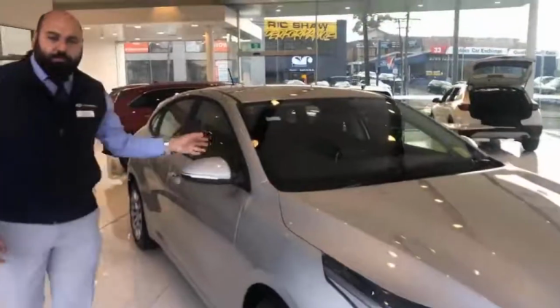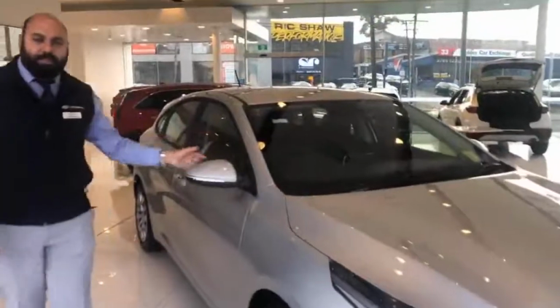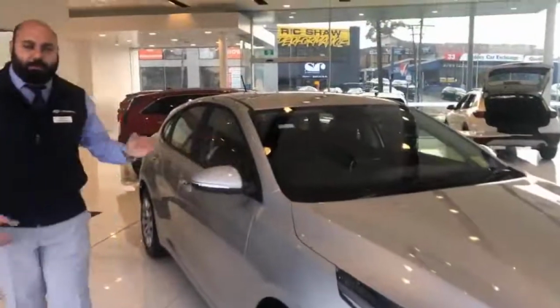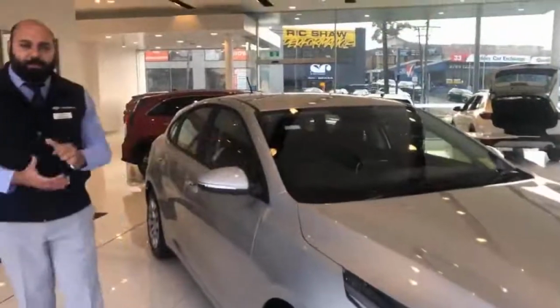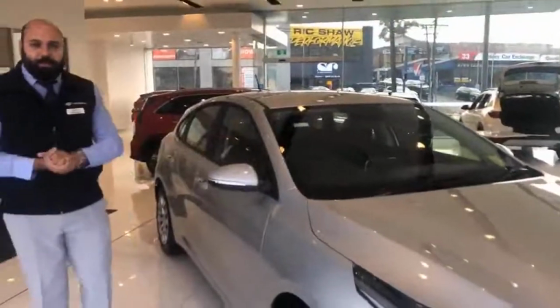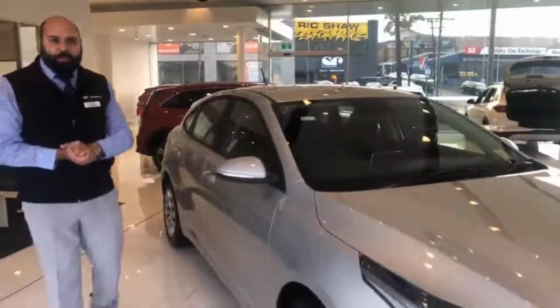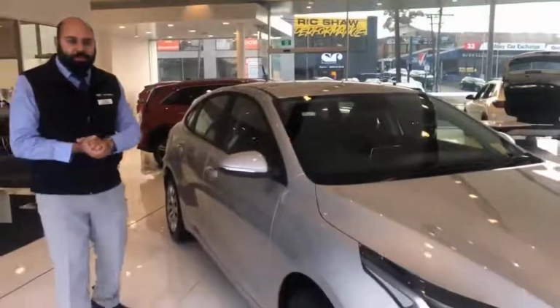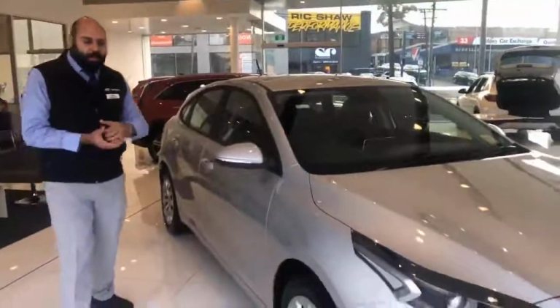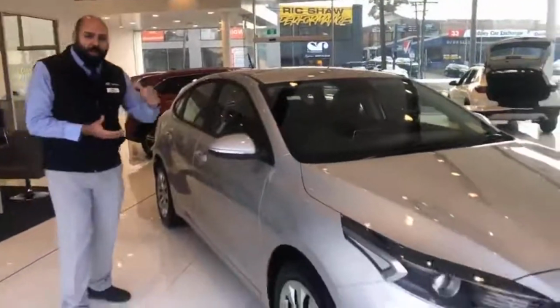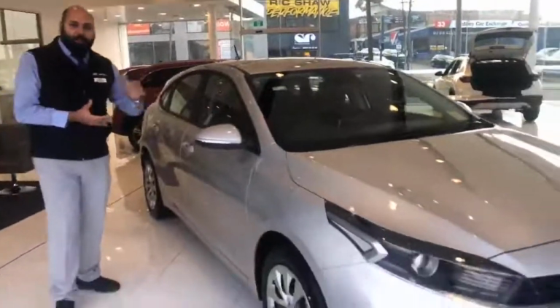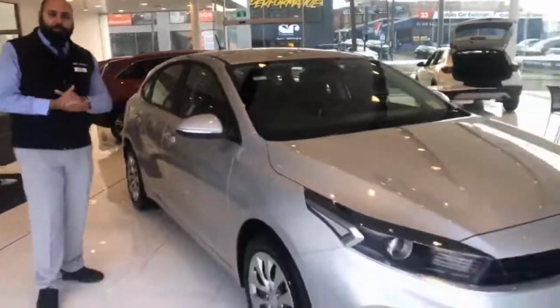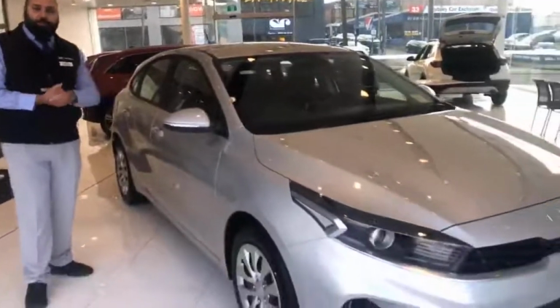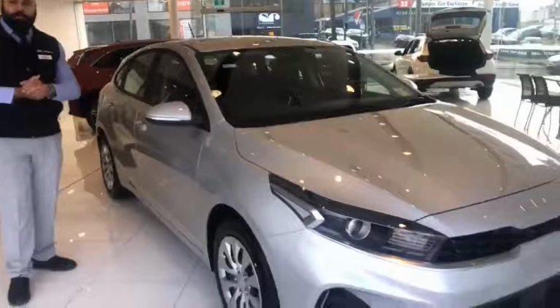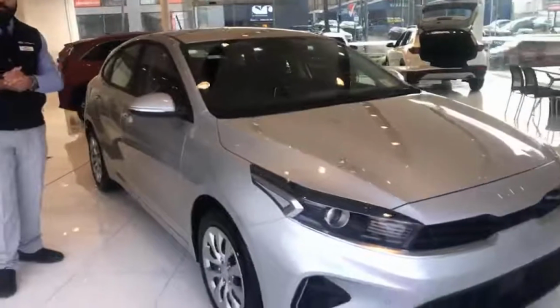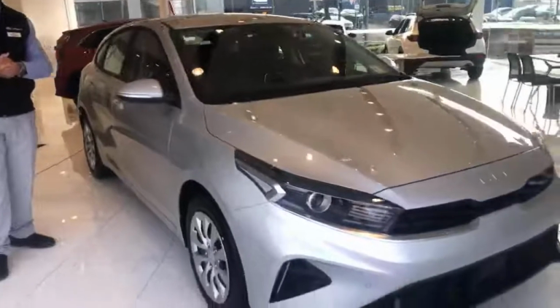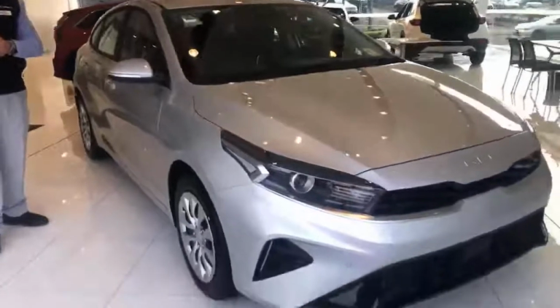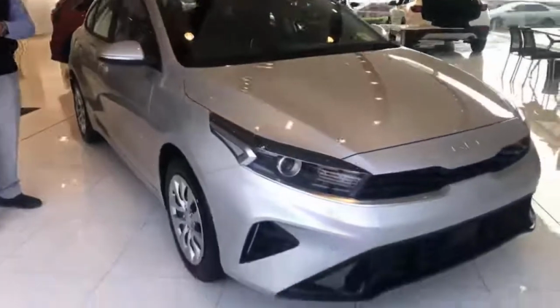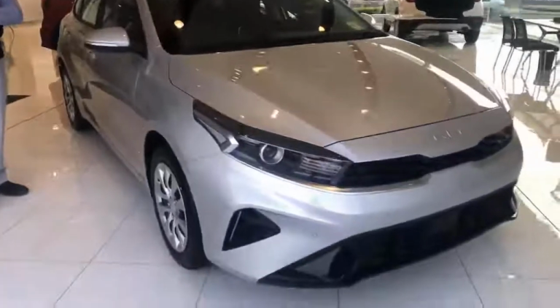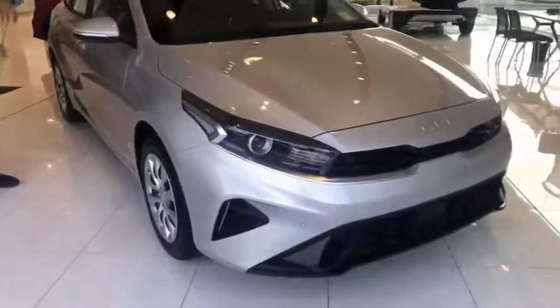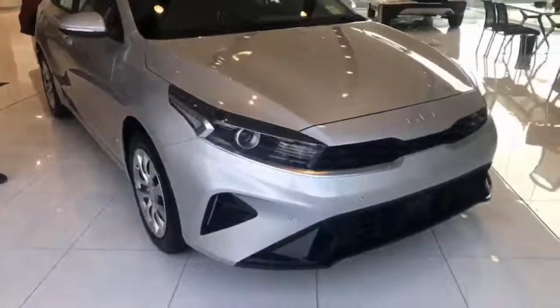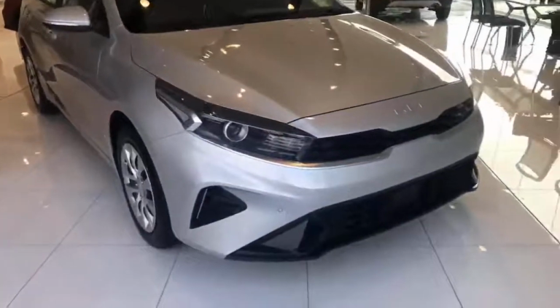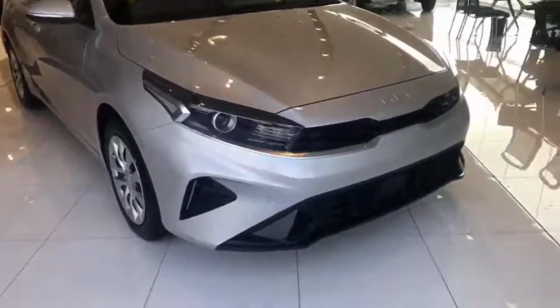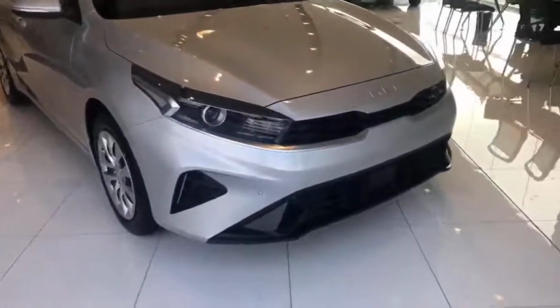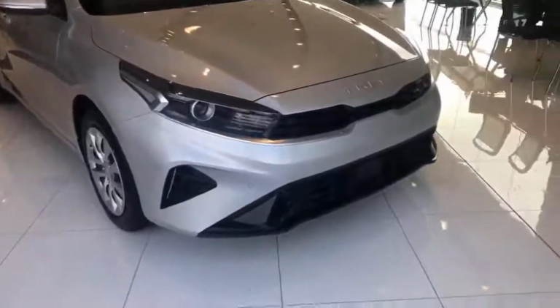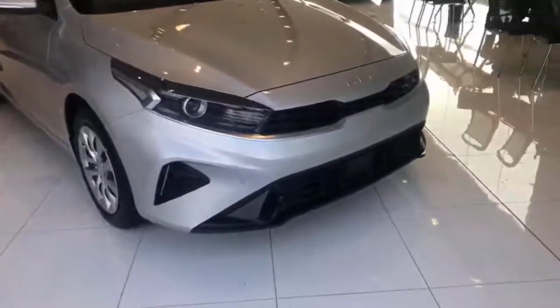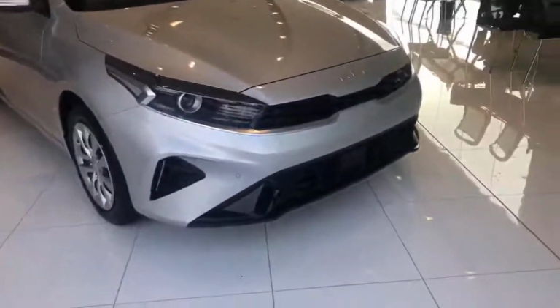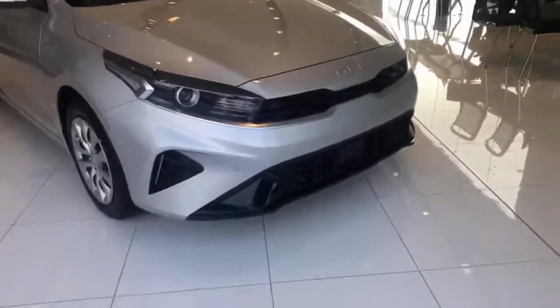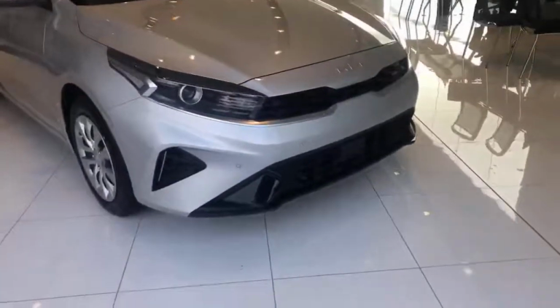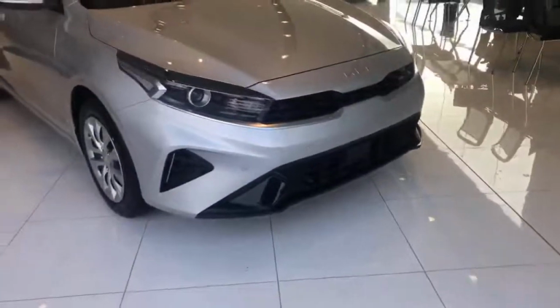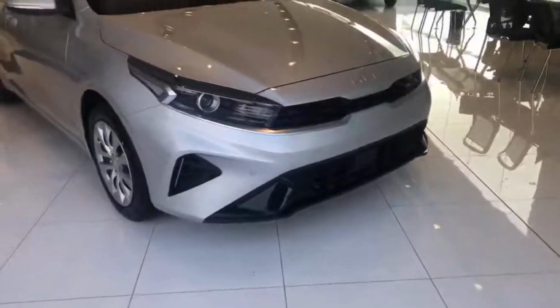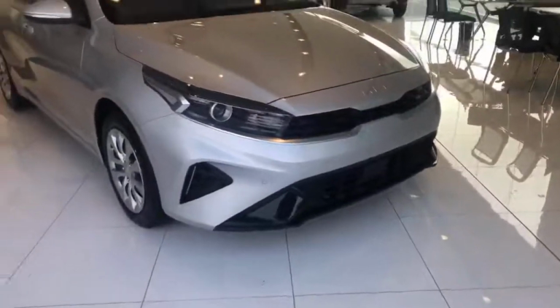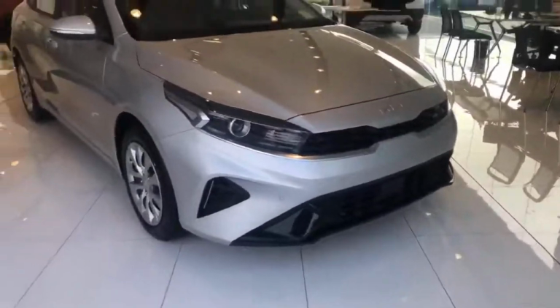blind spot detection, and a couple more features. The car is in stock, ready to go in three days.